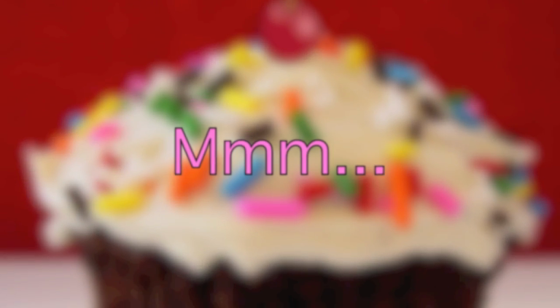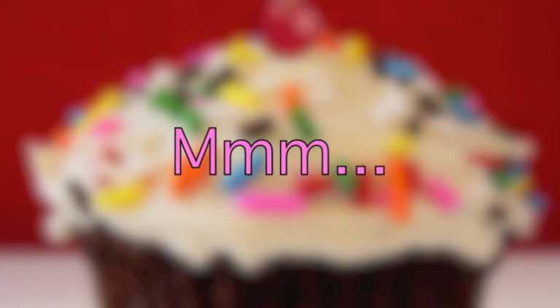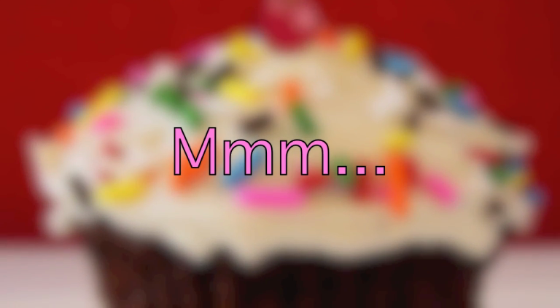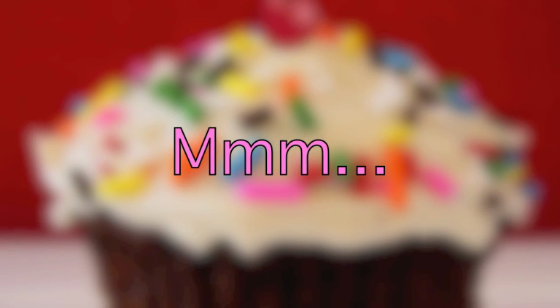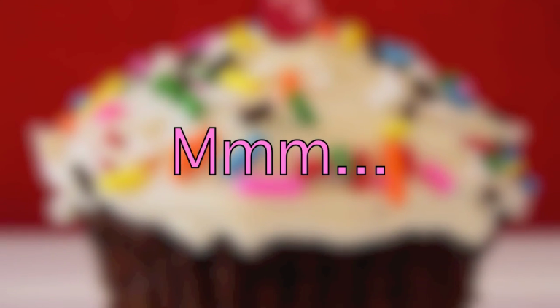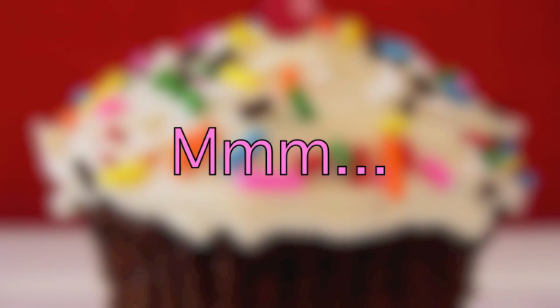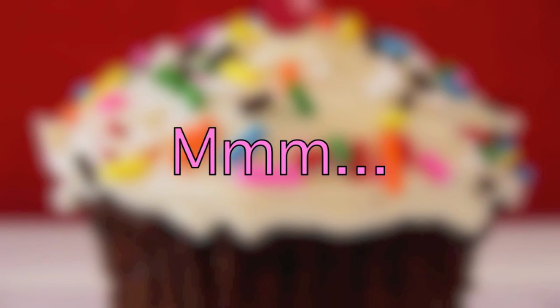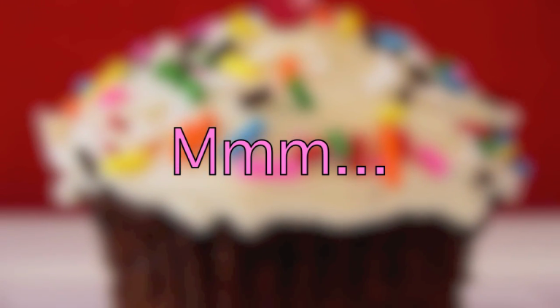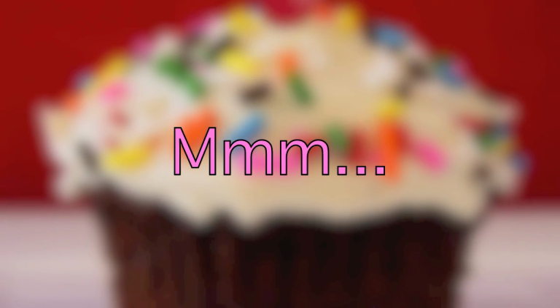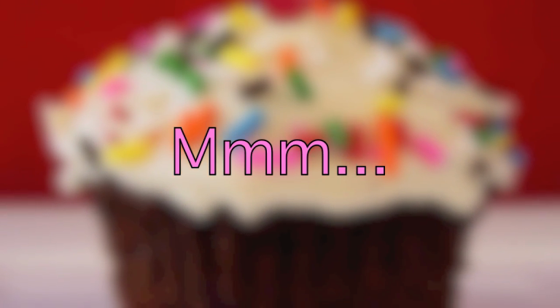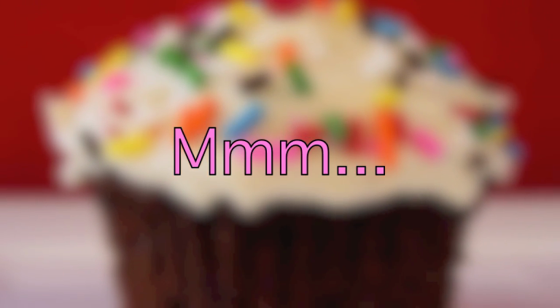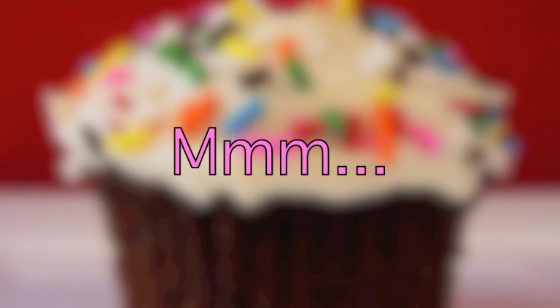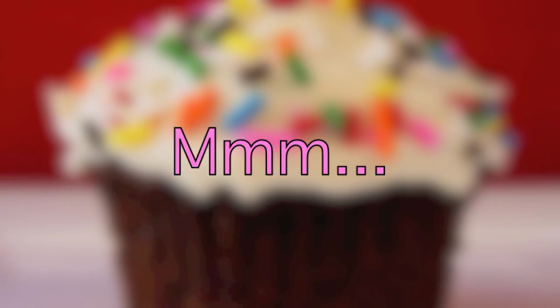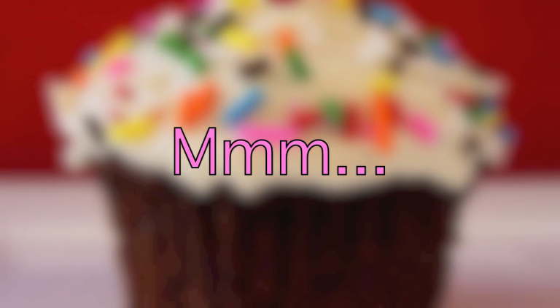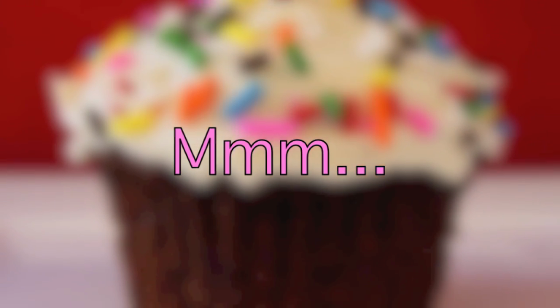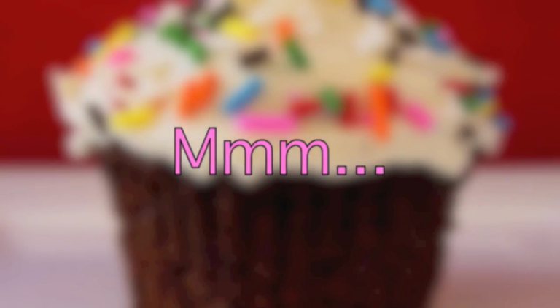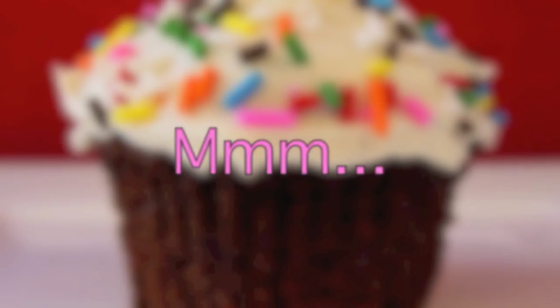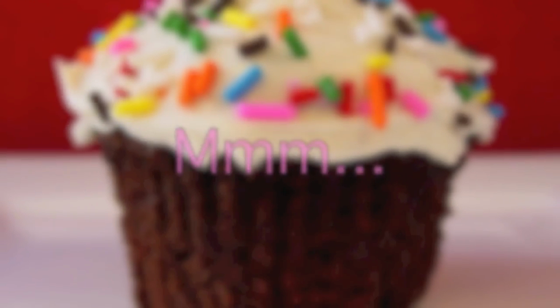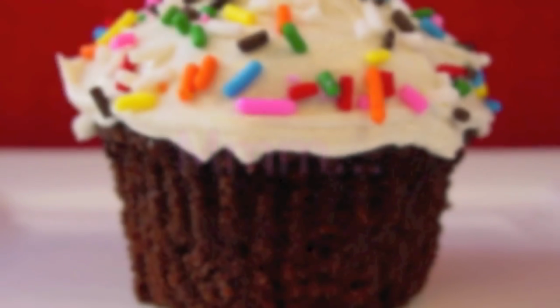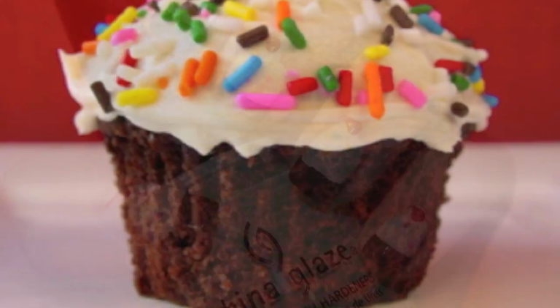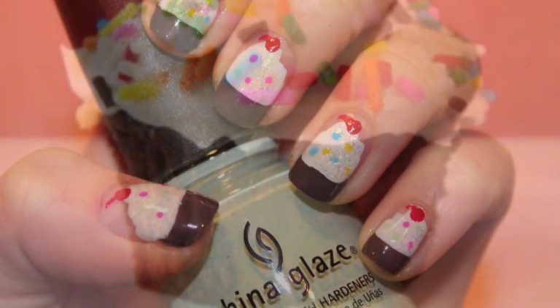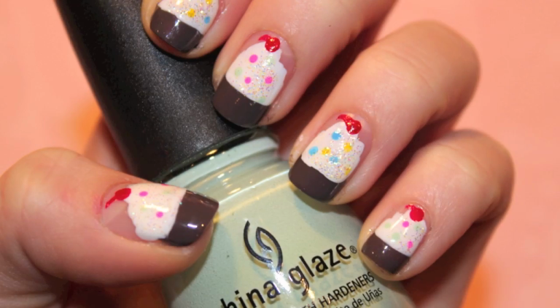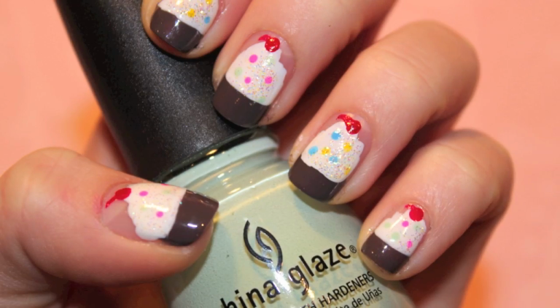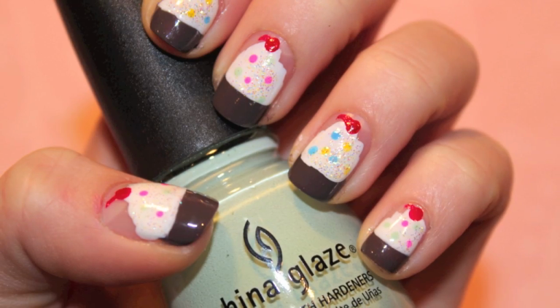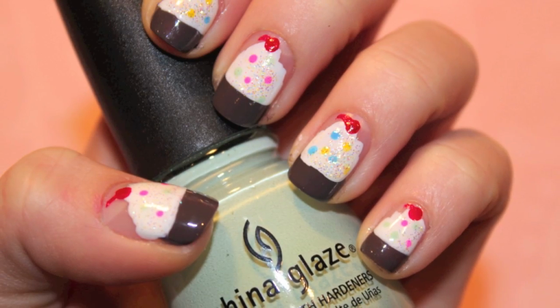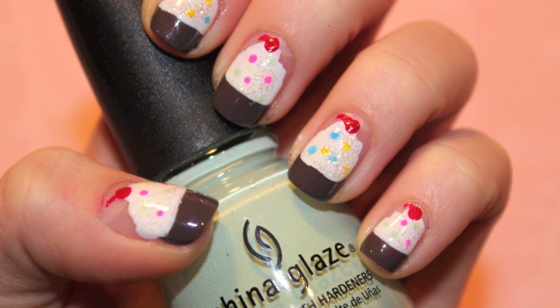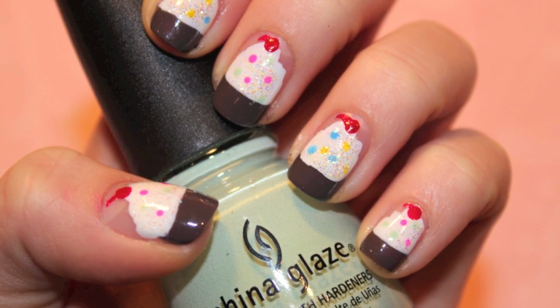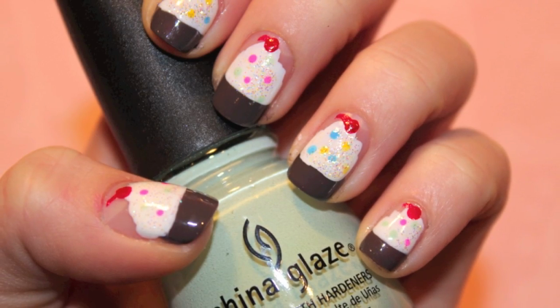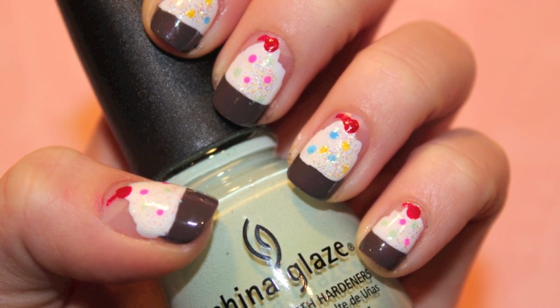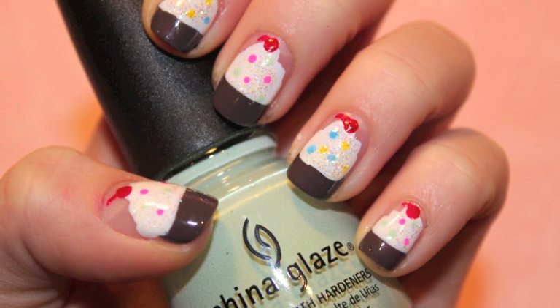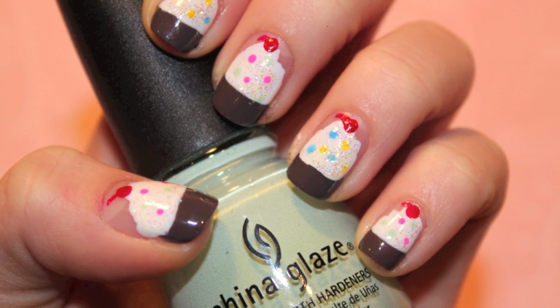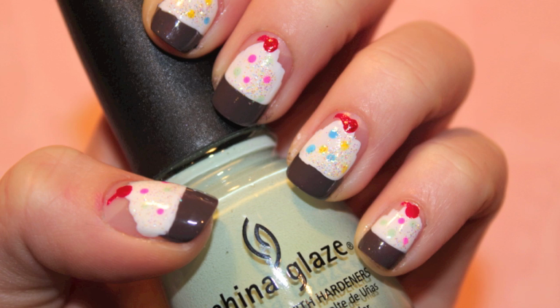Cupcakes are not only yummy, but they're super cute too. So I wanted to share them with you guys on your nails.